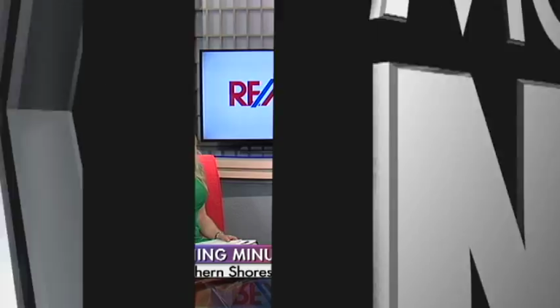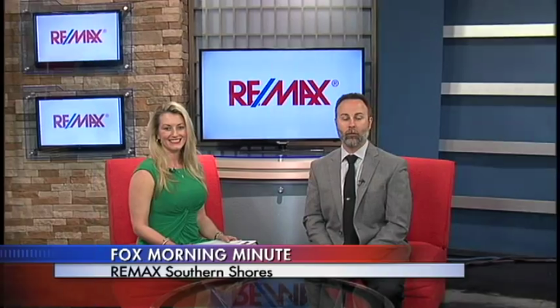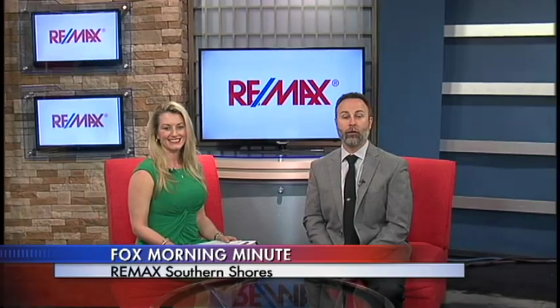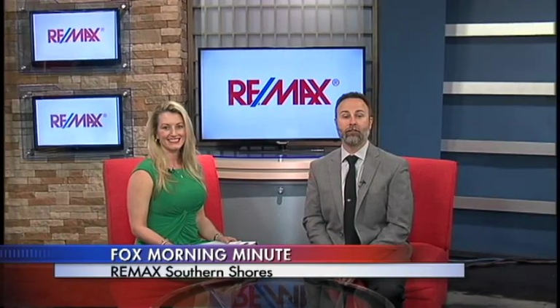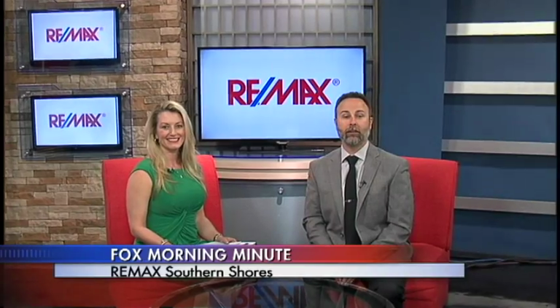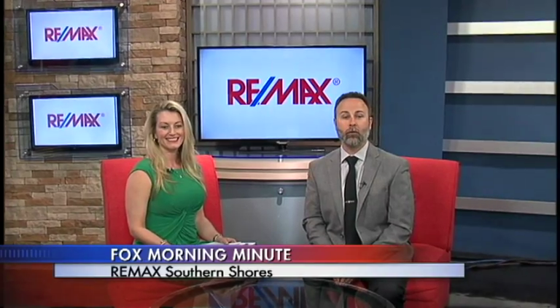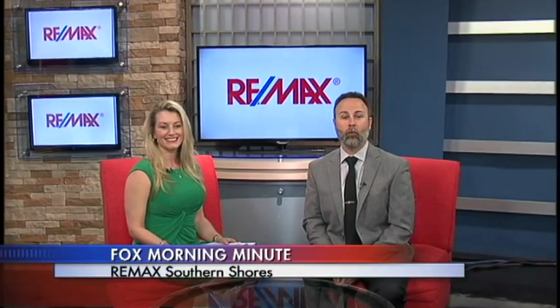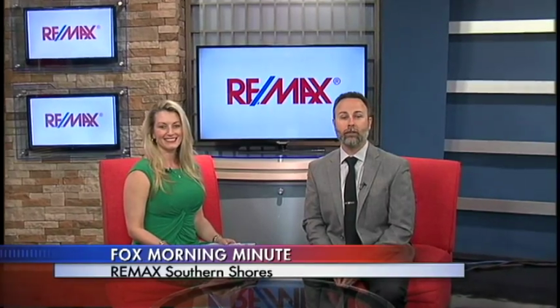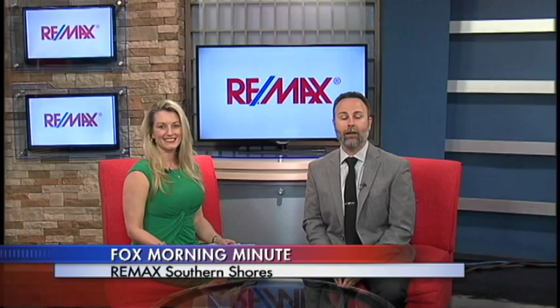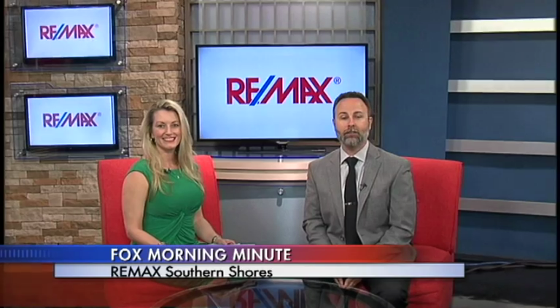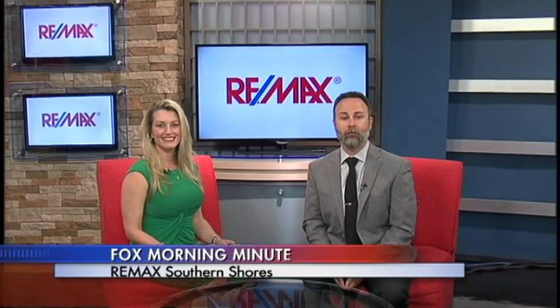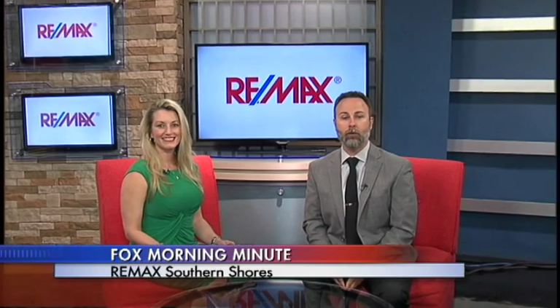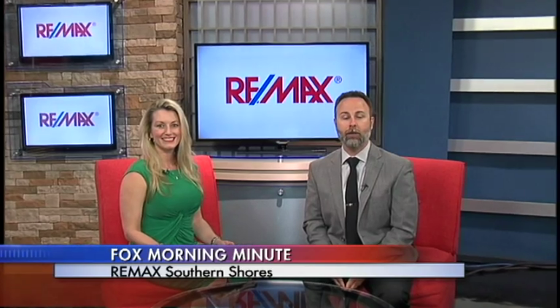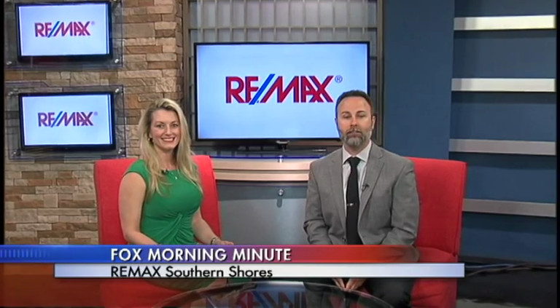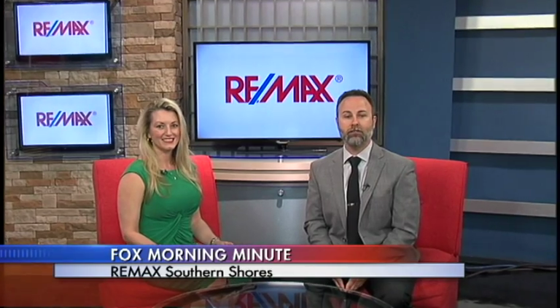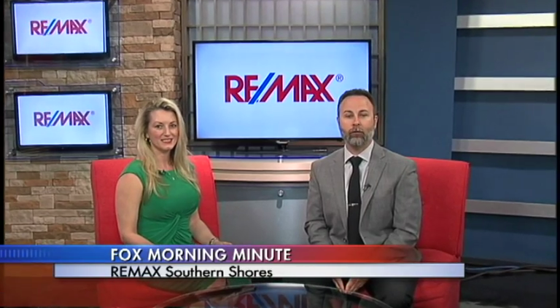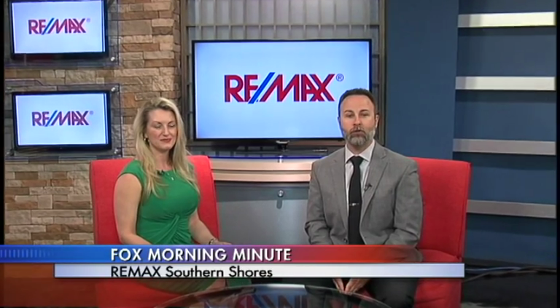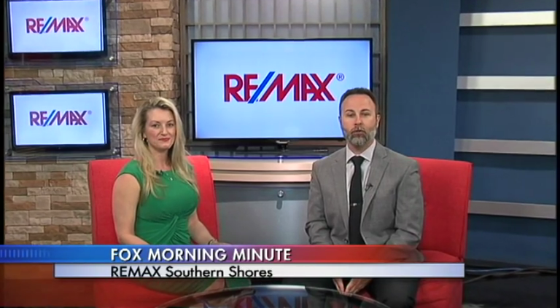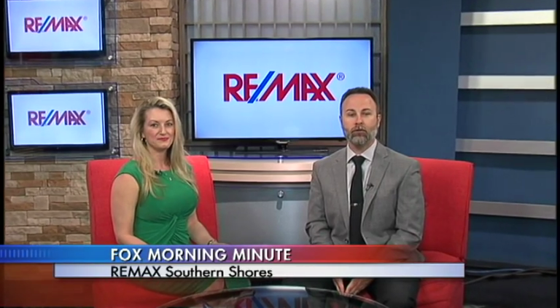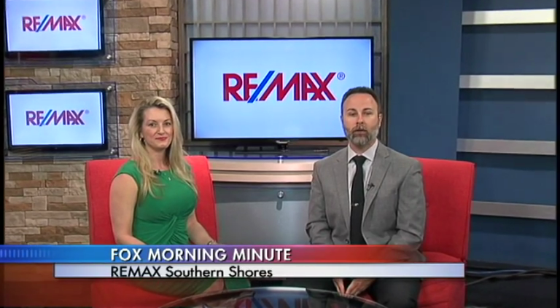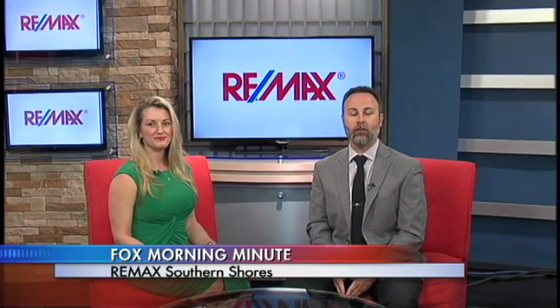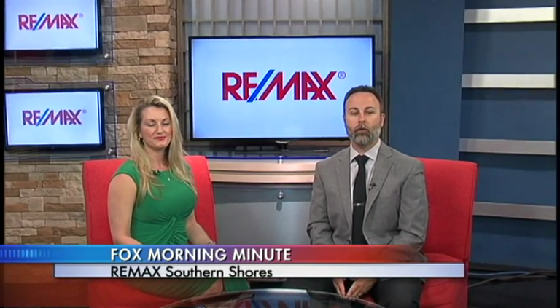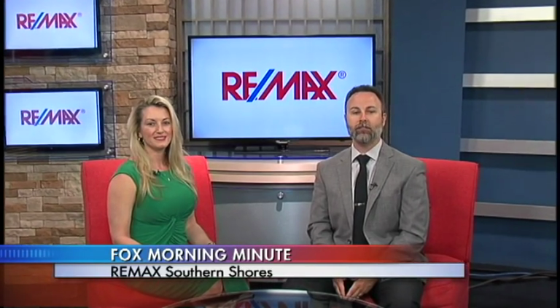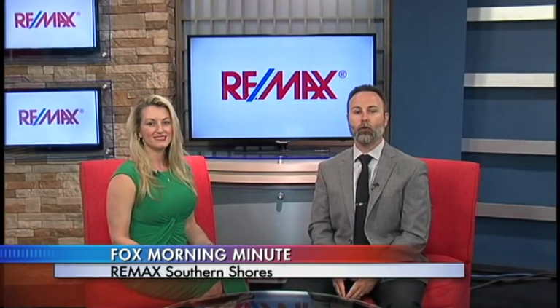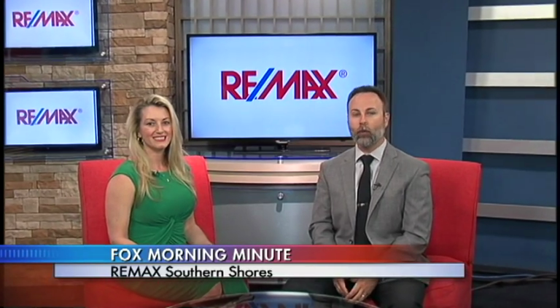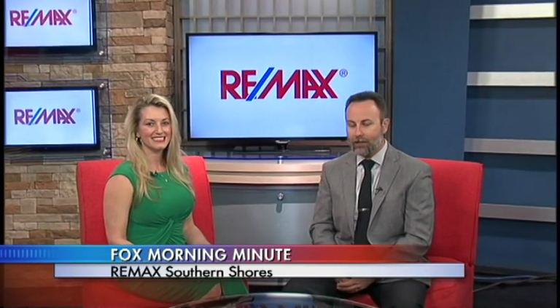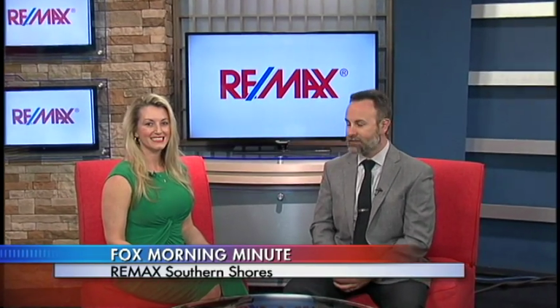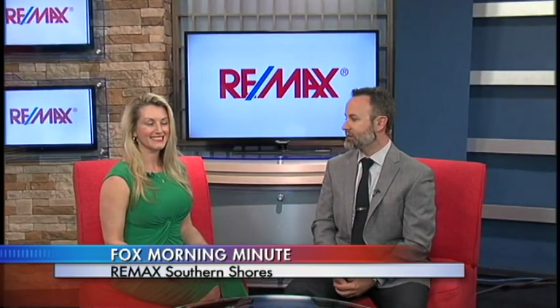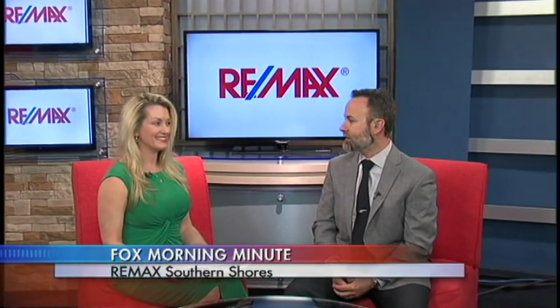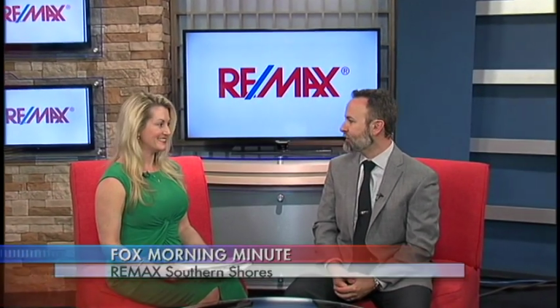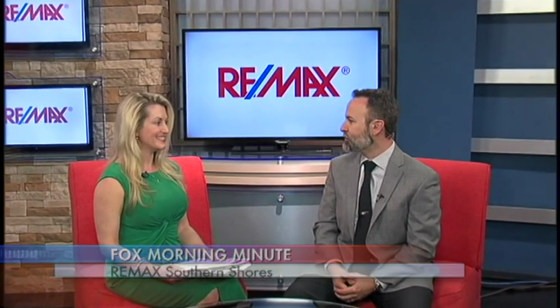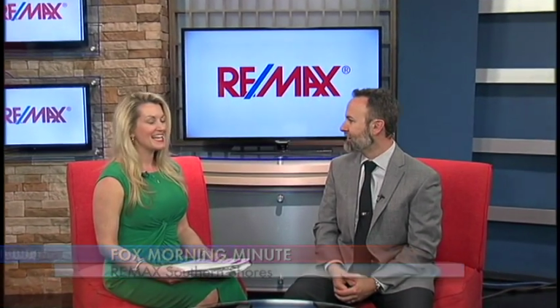We're here today with Wendy Hodges of RE-MAX Southern Shores. Wendy, you brought us a great listing today. Tell us about it.